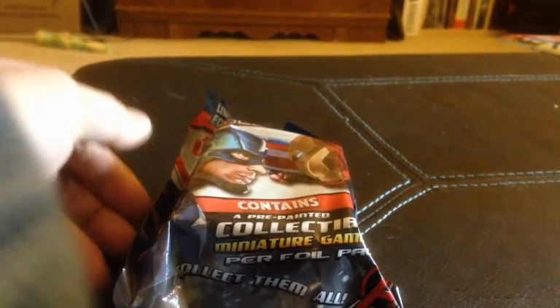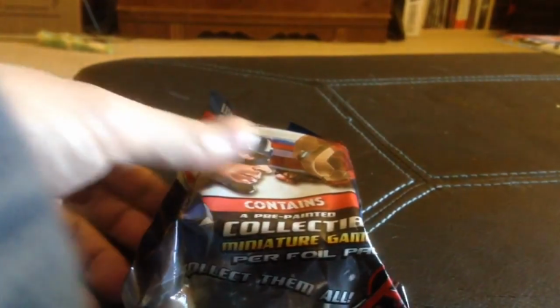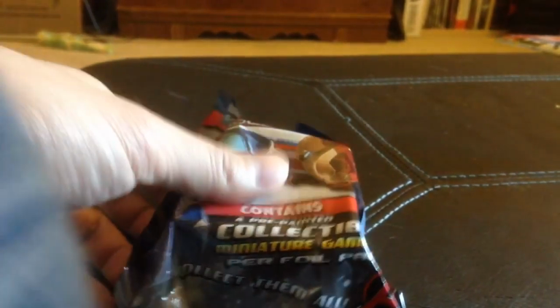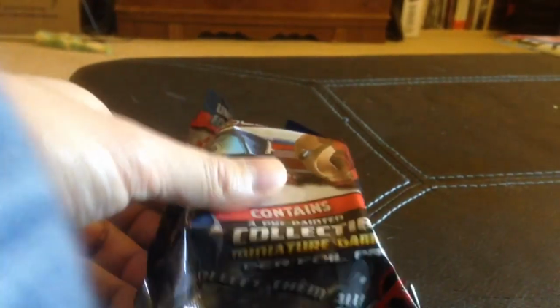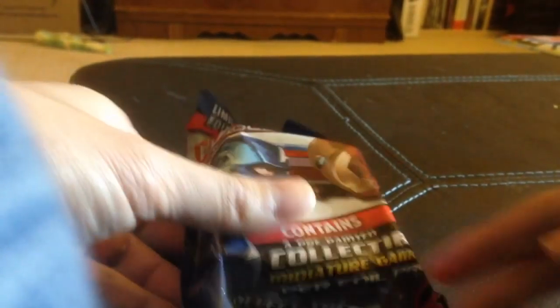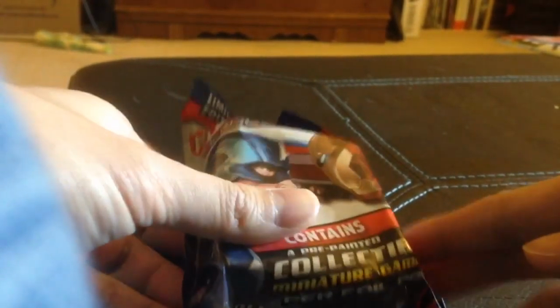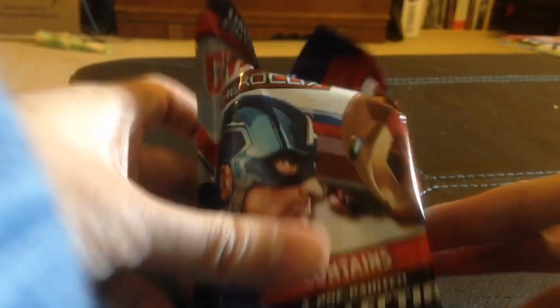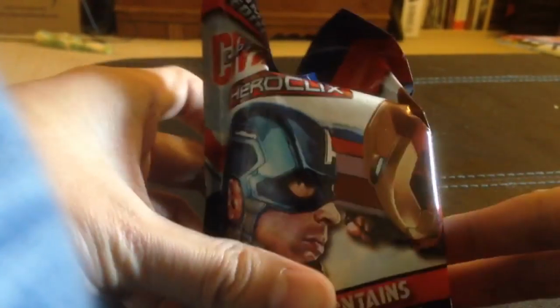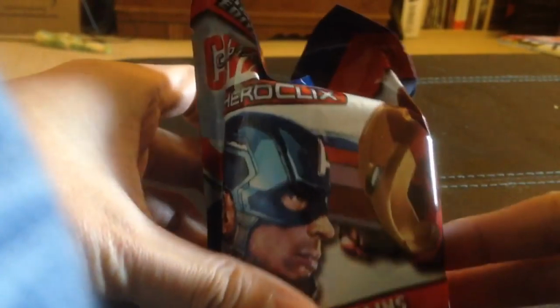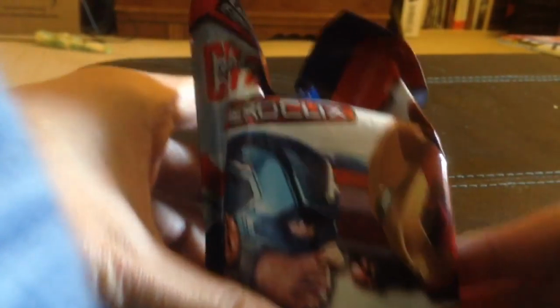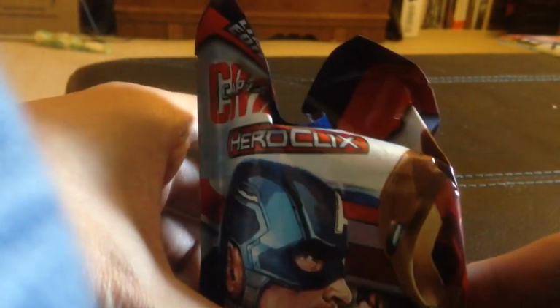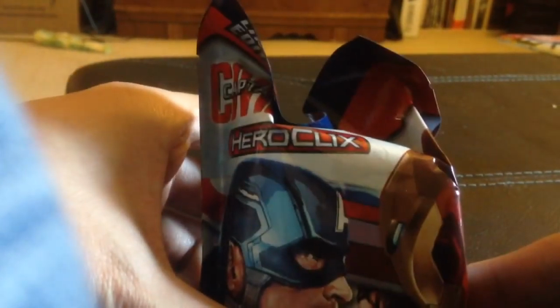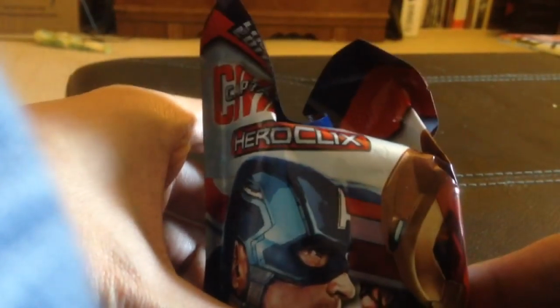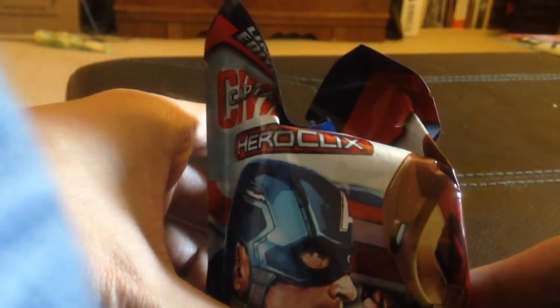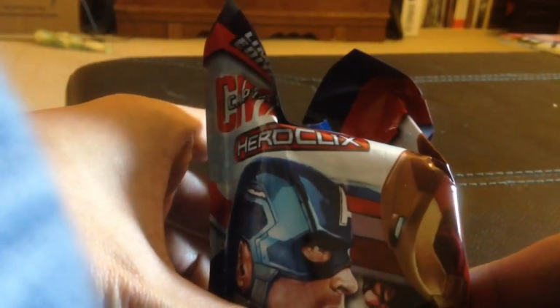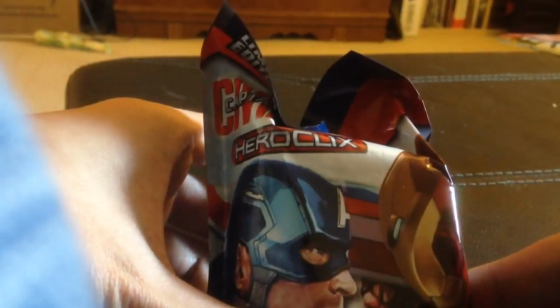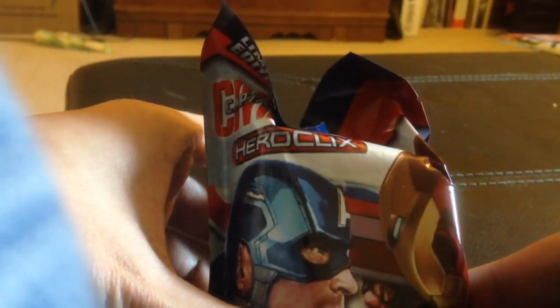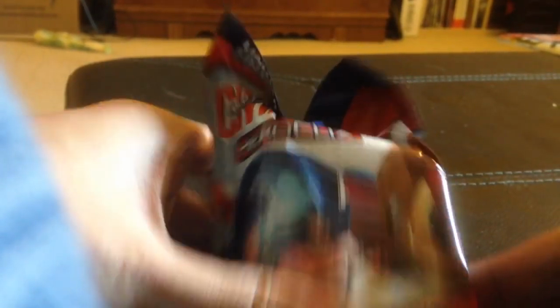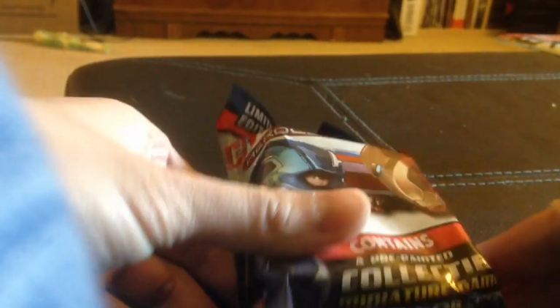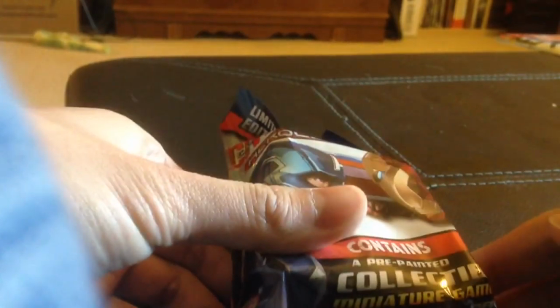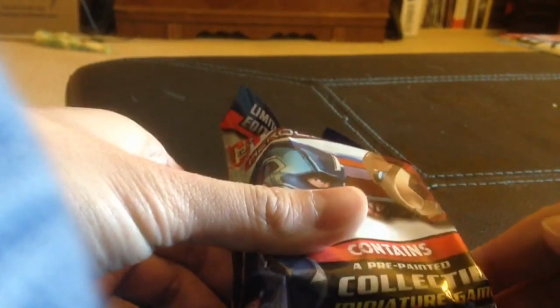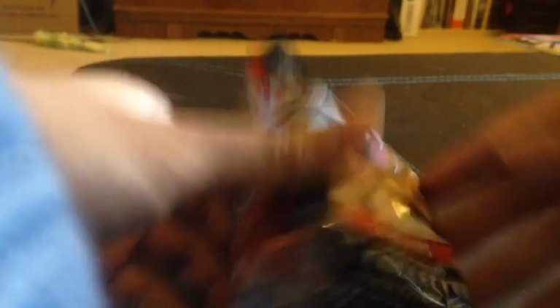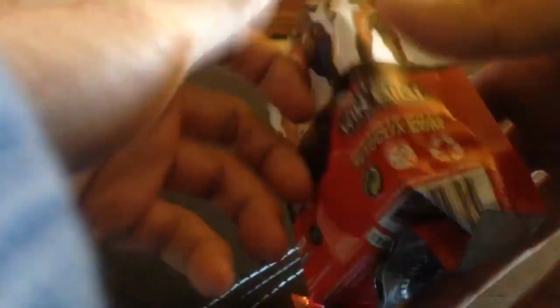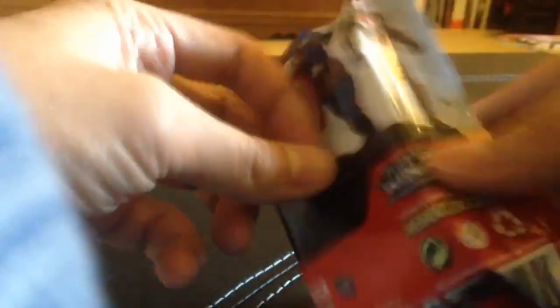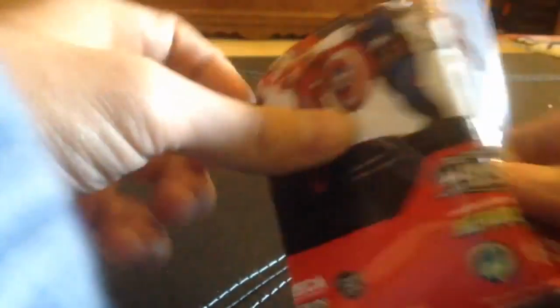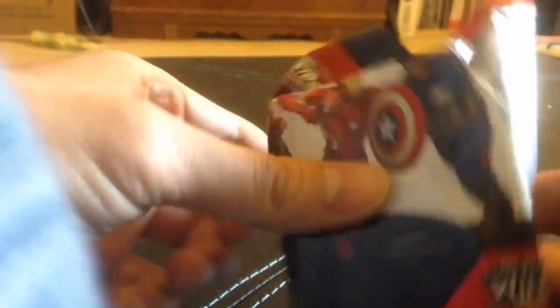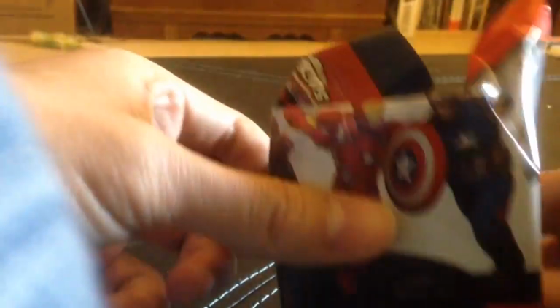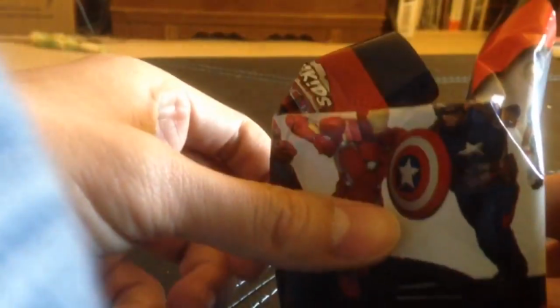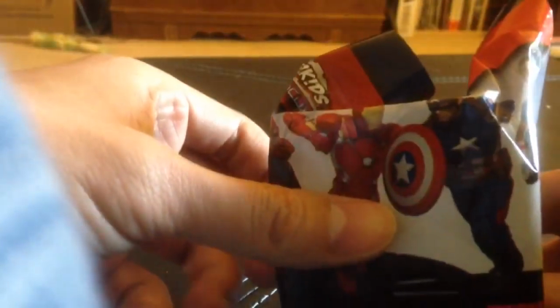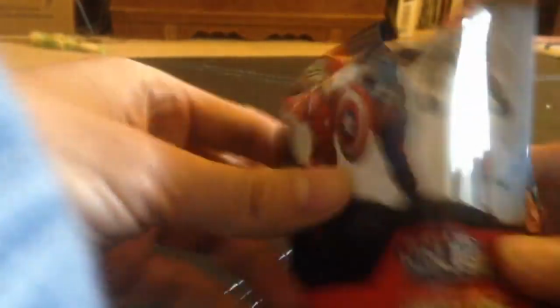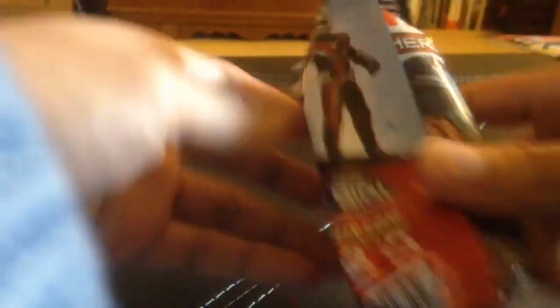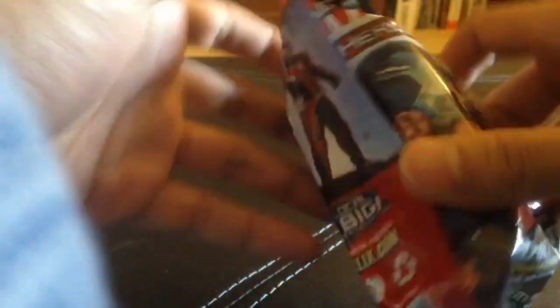Alright, another quick single pack opening. Only one more week until the movie comes out.